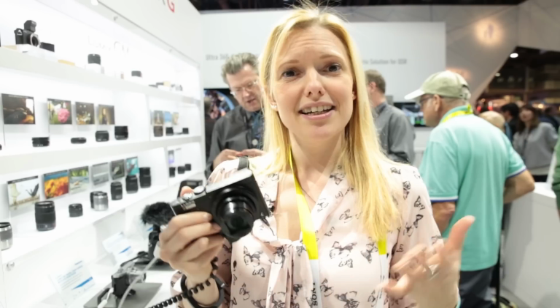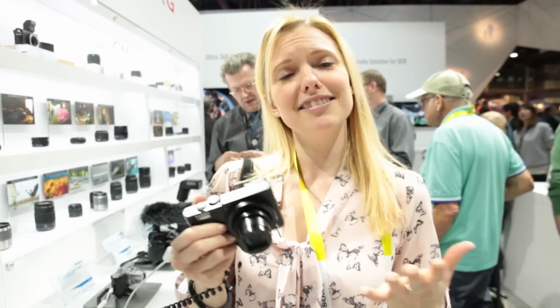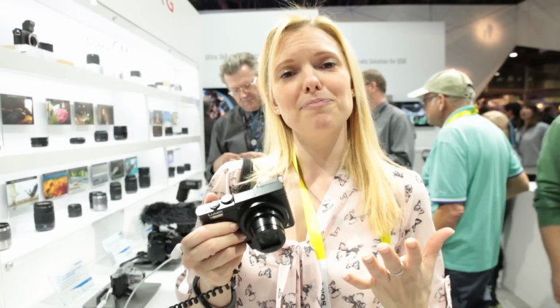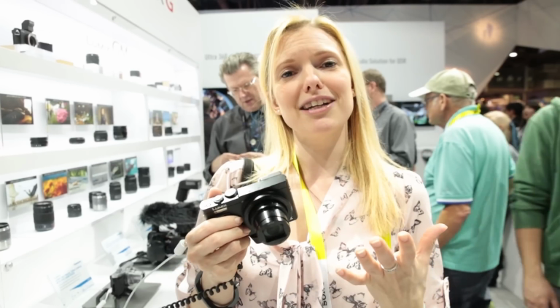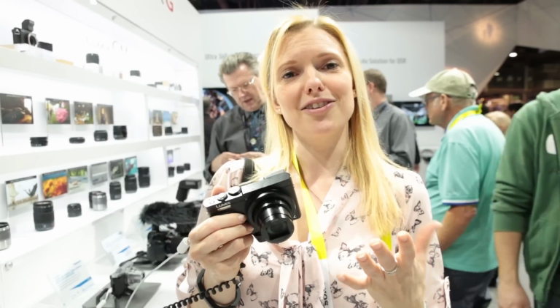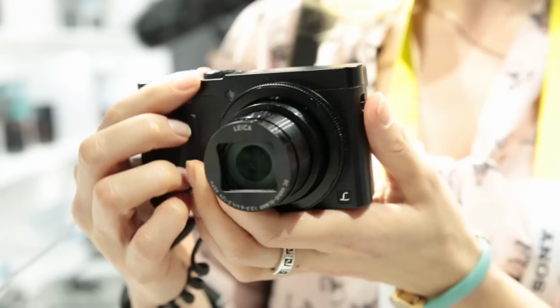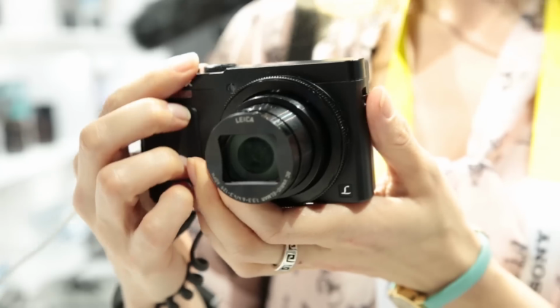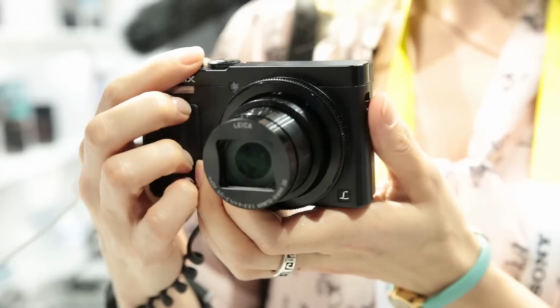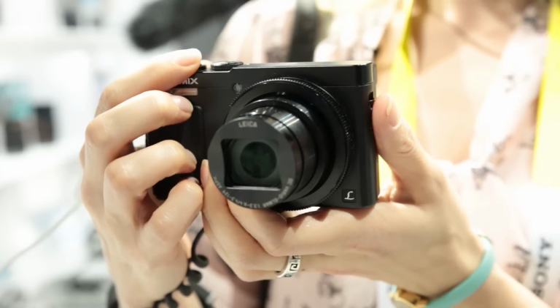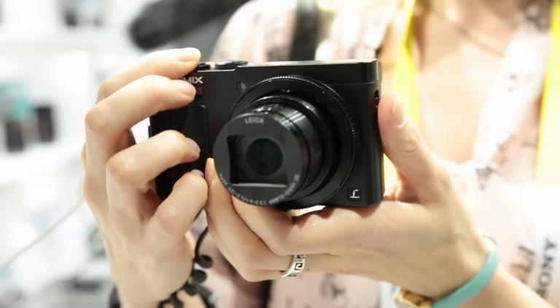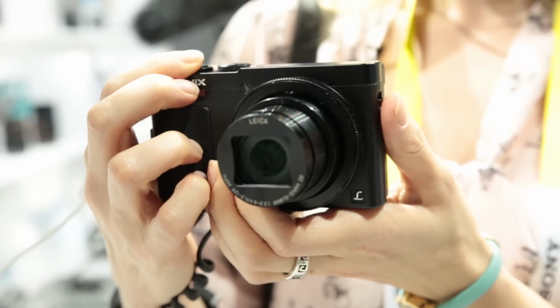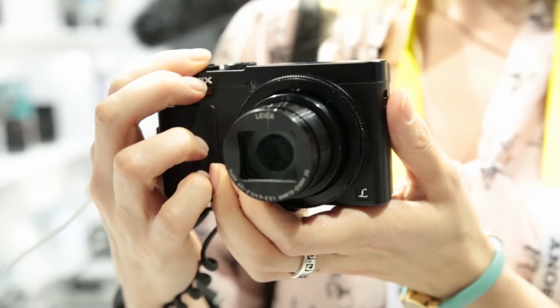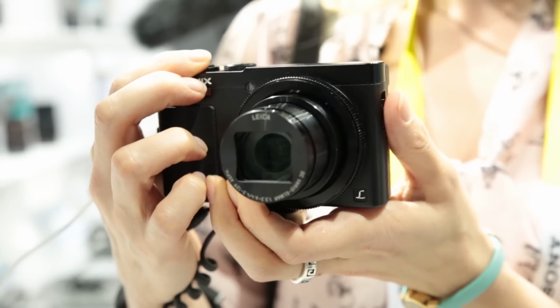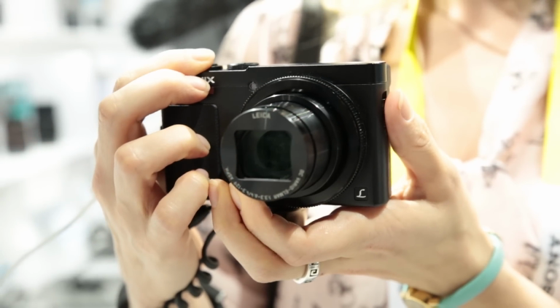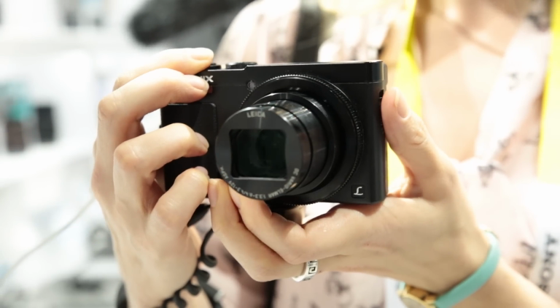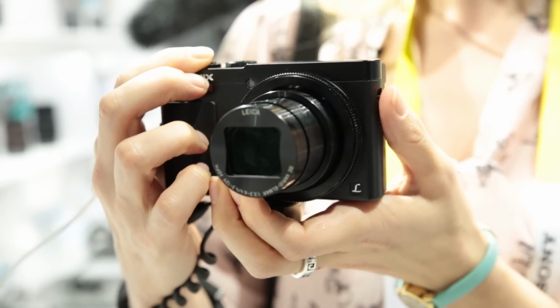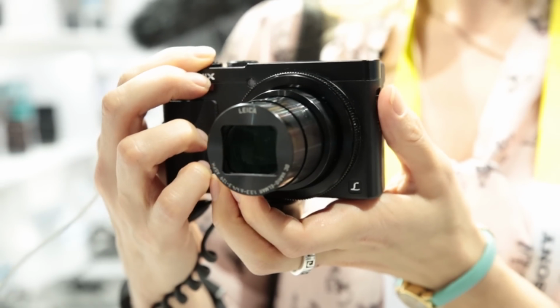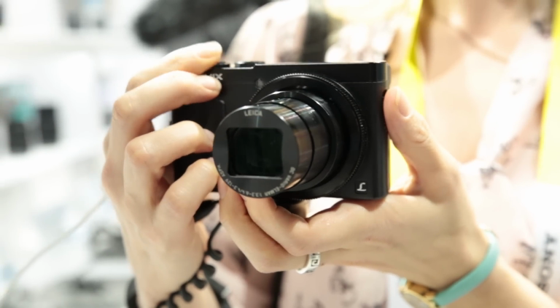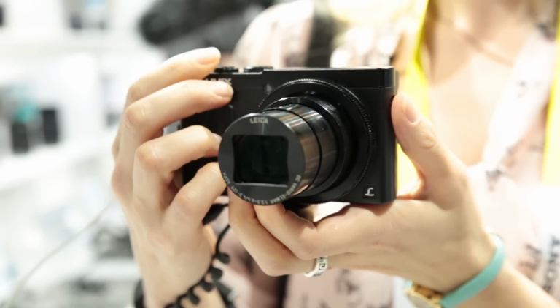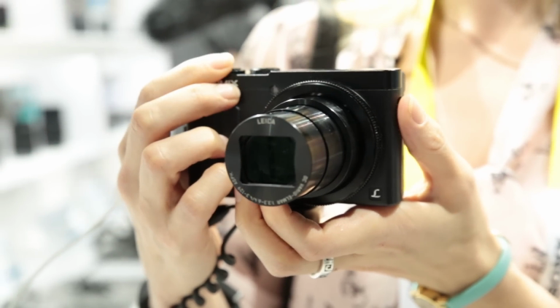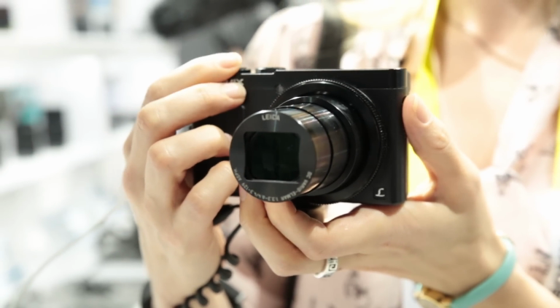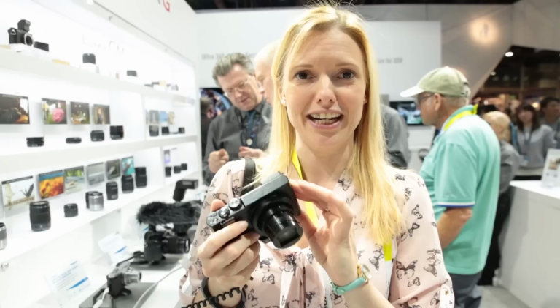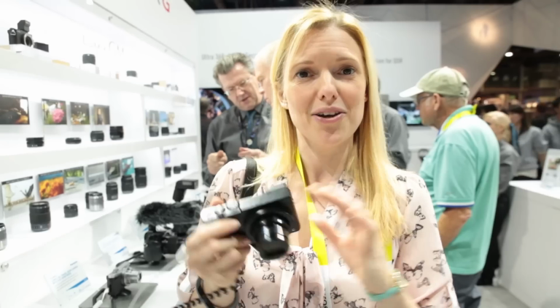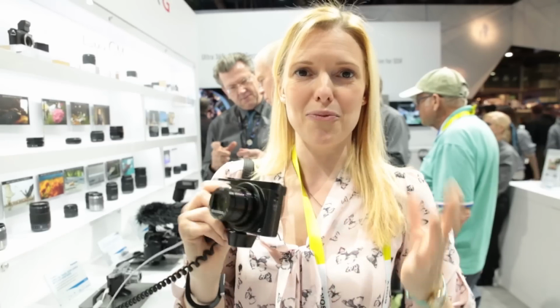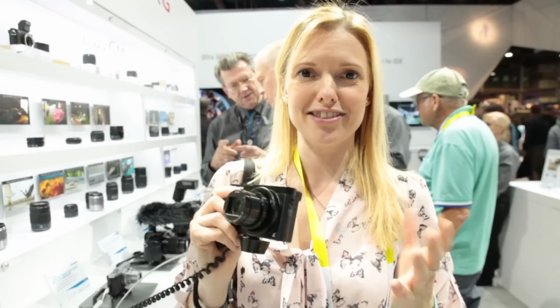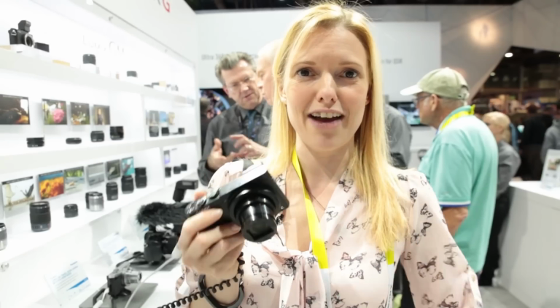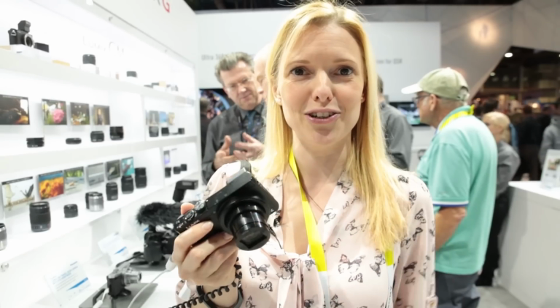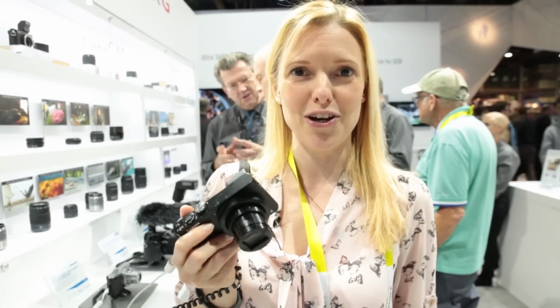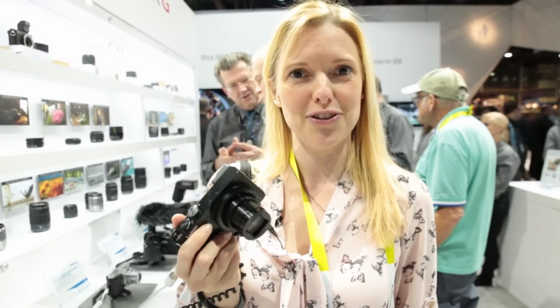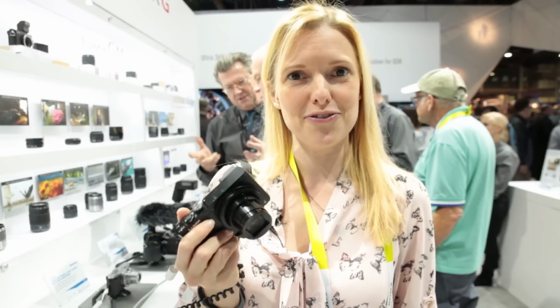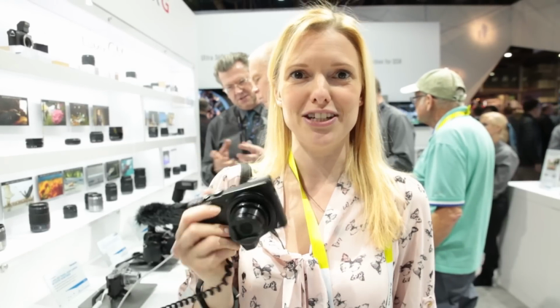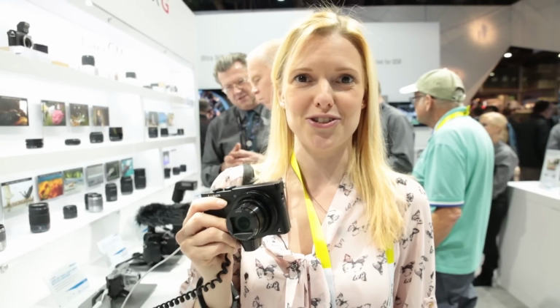This is a Panasonic TZ70. It's the new travel camera from Panasonic. We're just going to have a look at a few of the features.